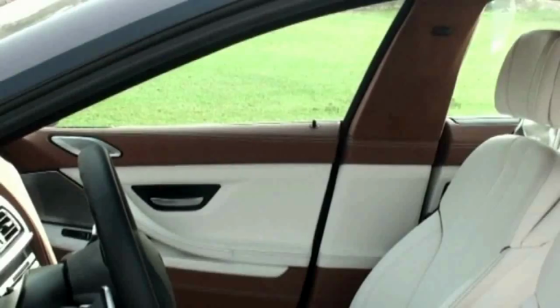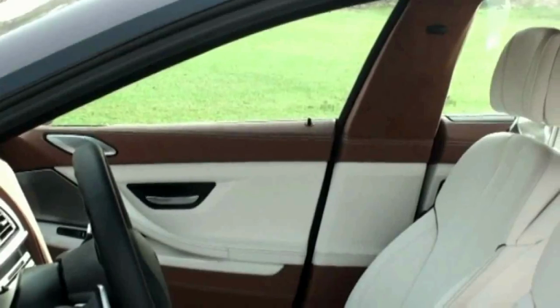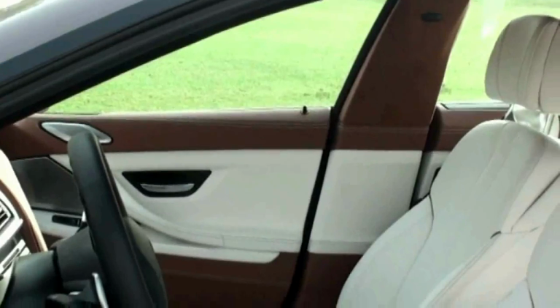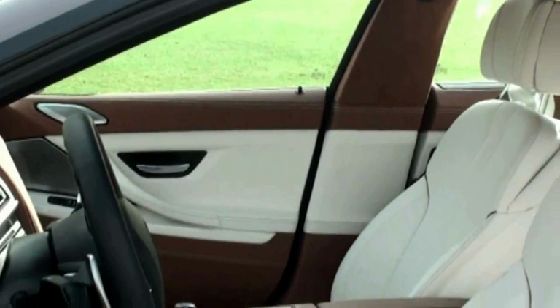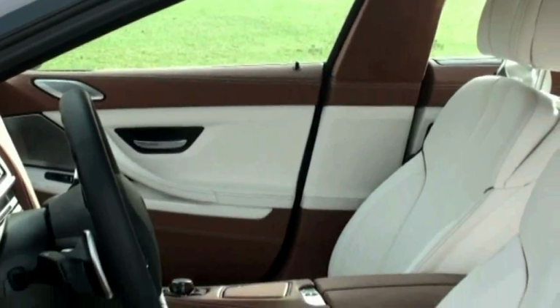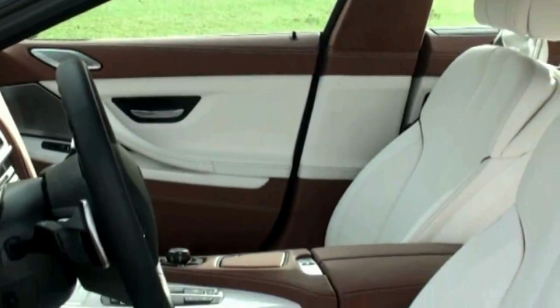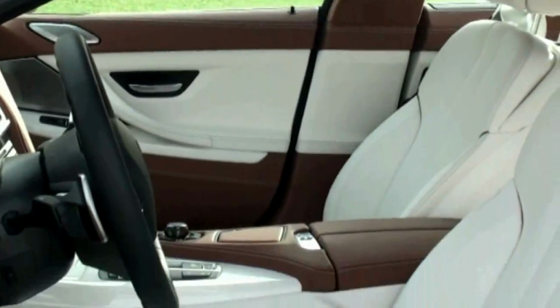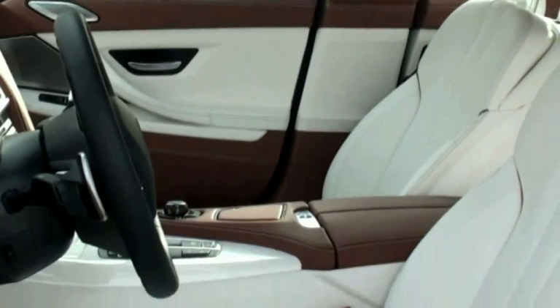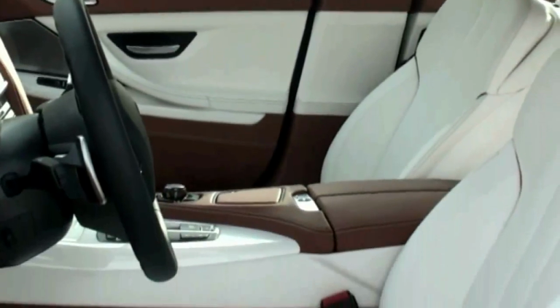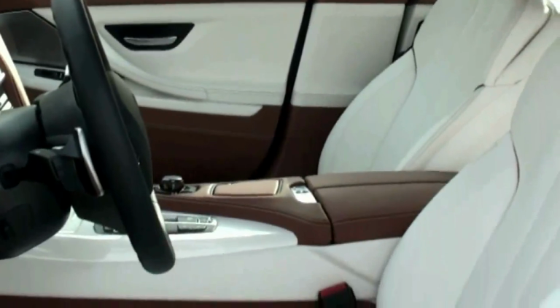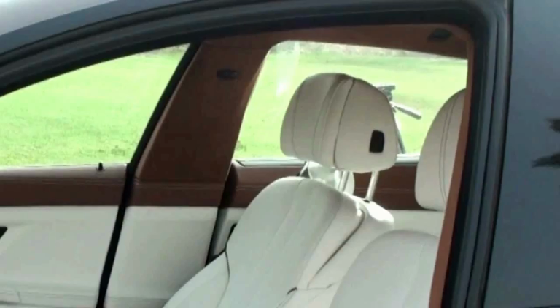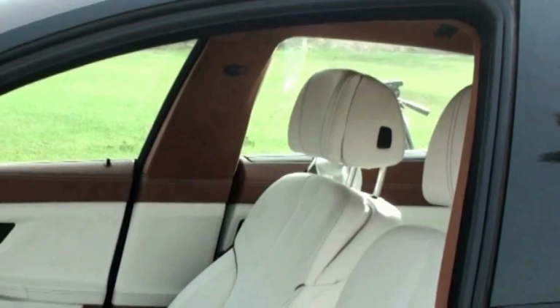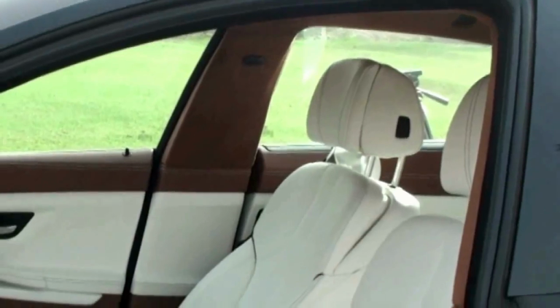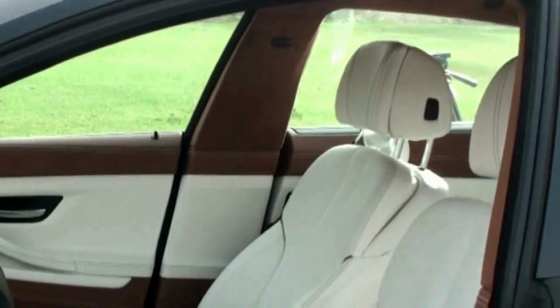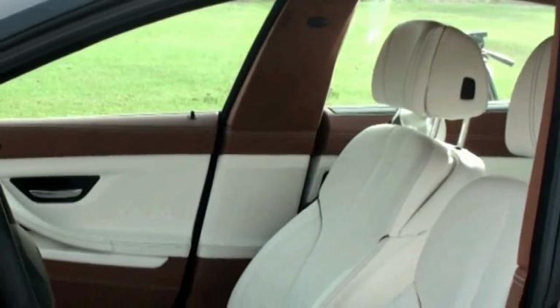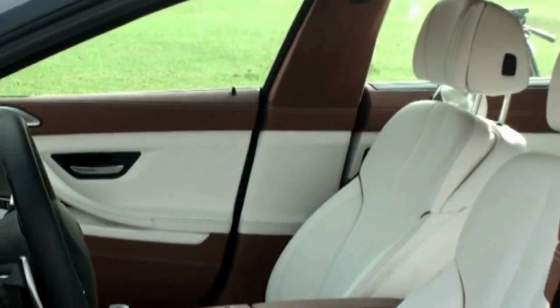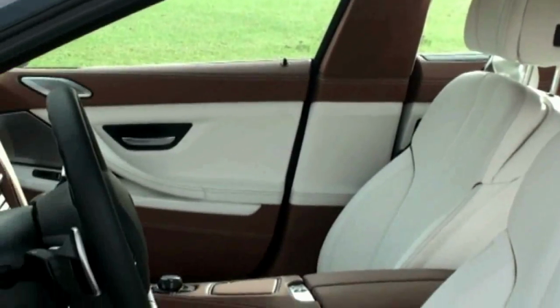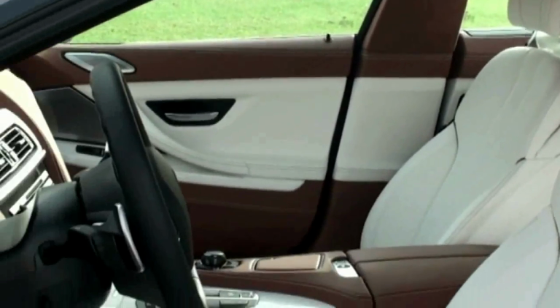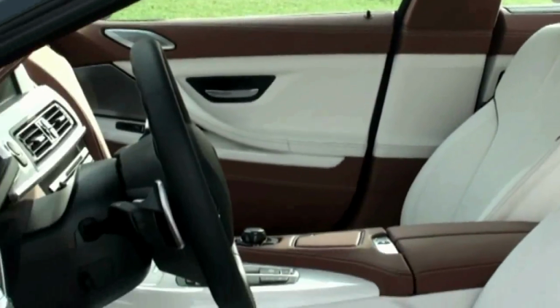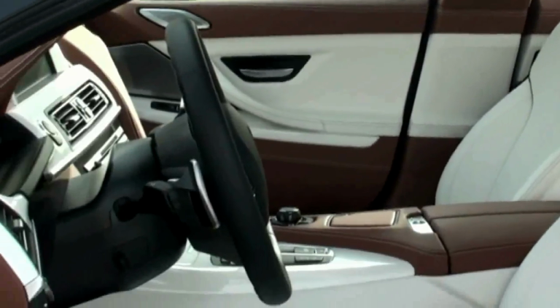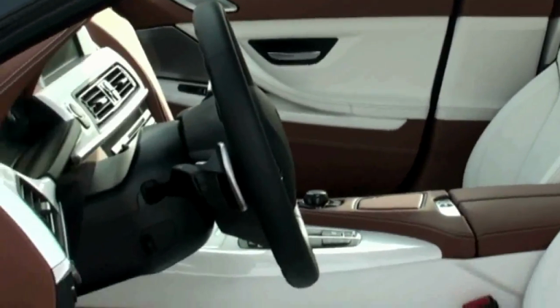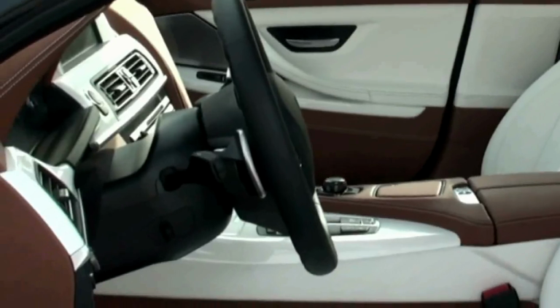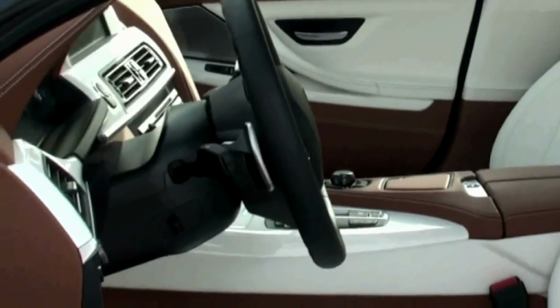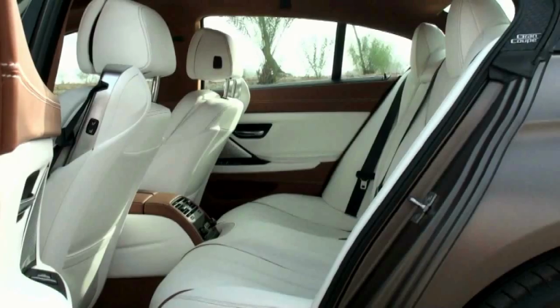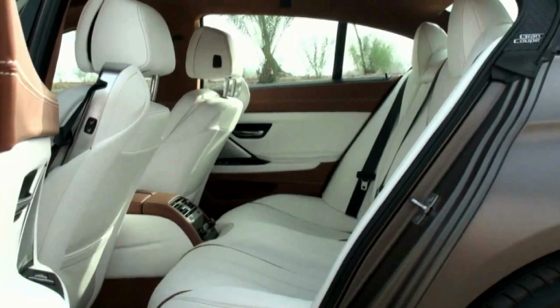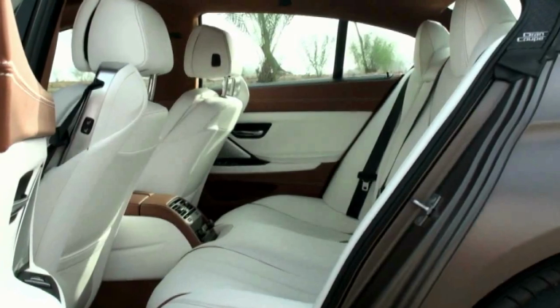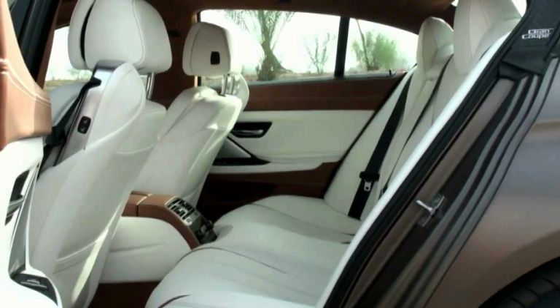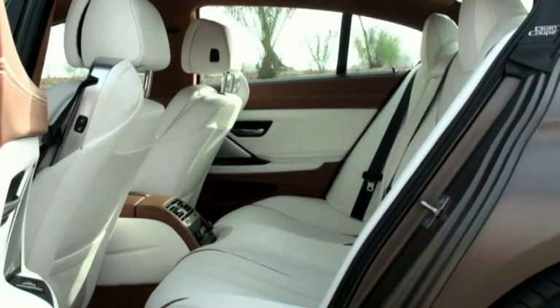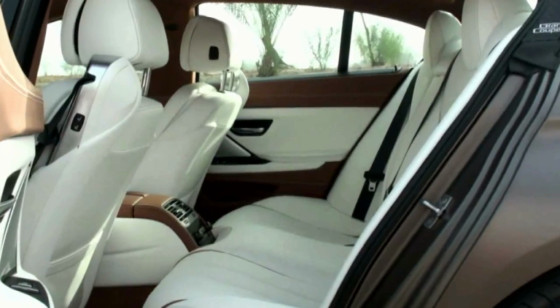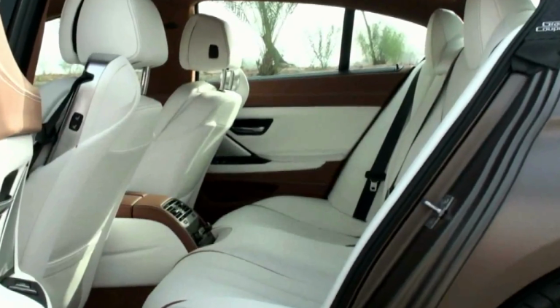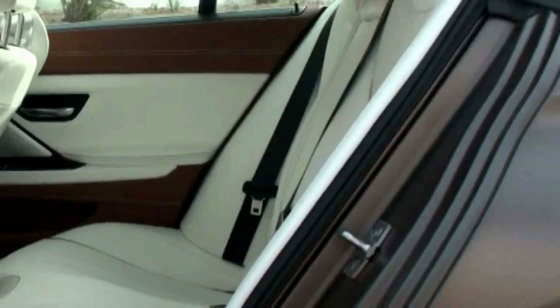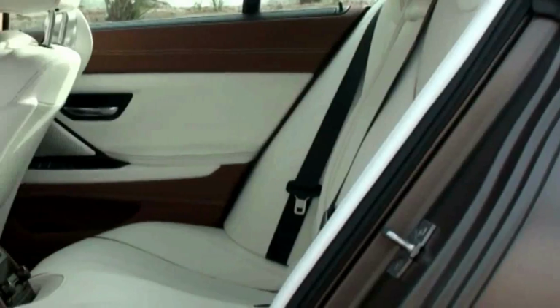The front chairs are supportive and comfortable. There's plenty of head and leg room here, but I'm not so sure I'd want to spend too much time in the back — it looks quite cramped over there.